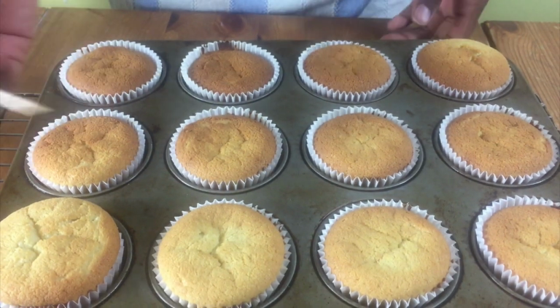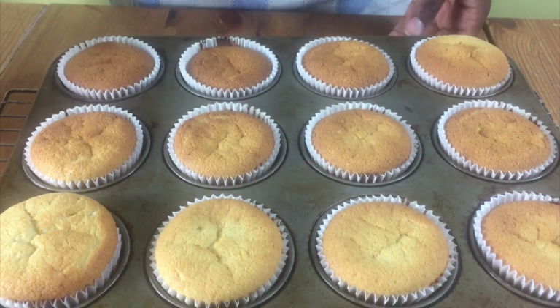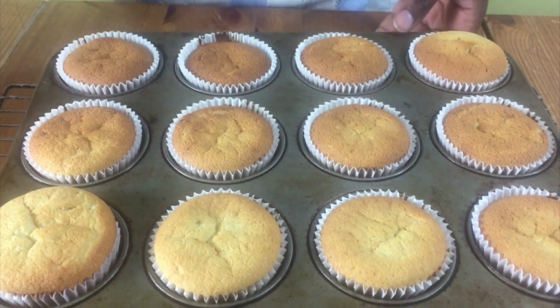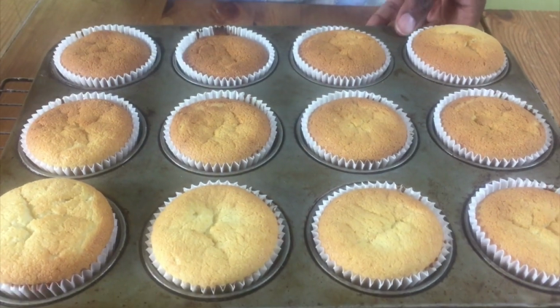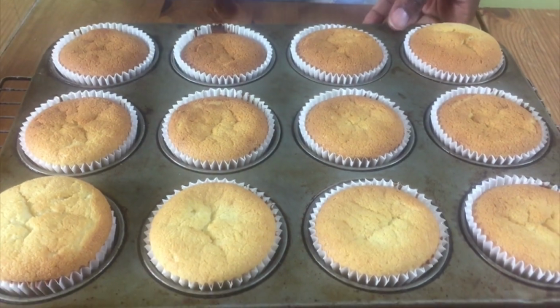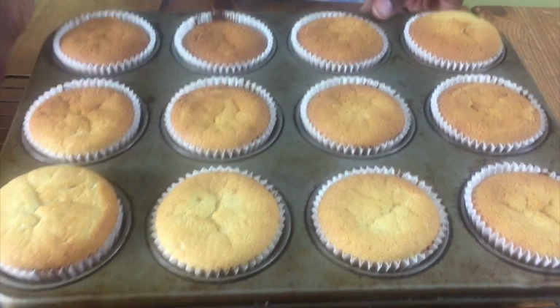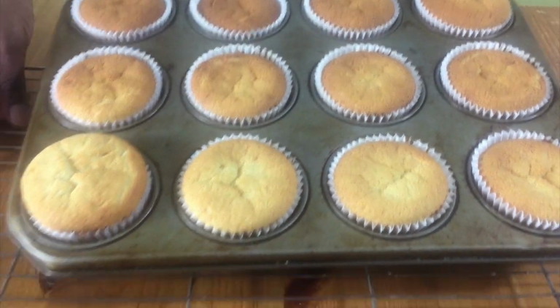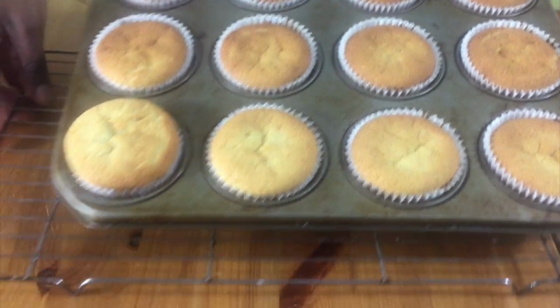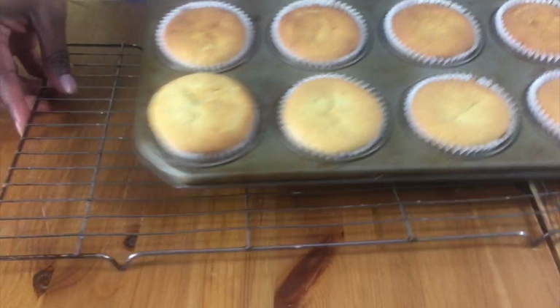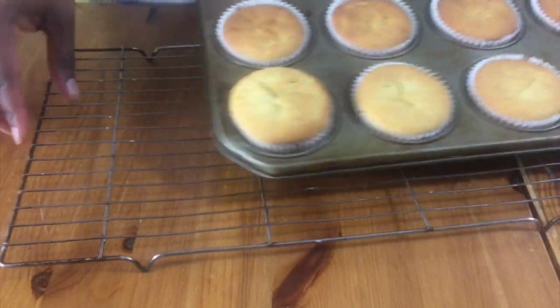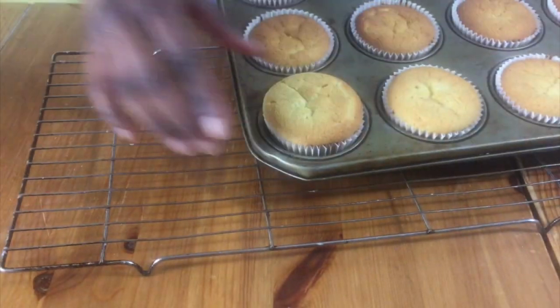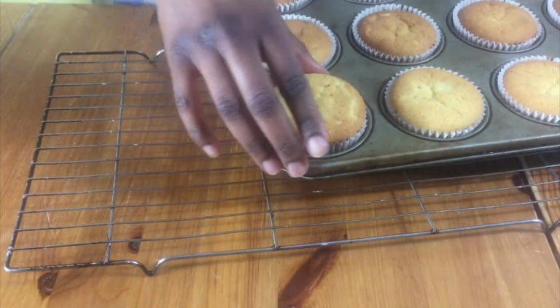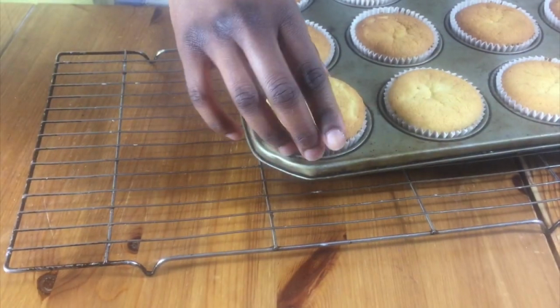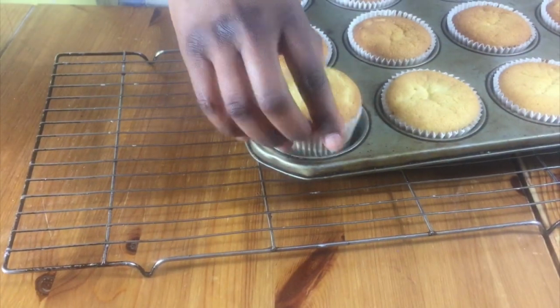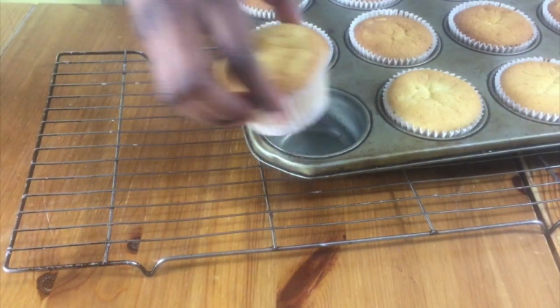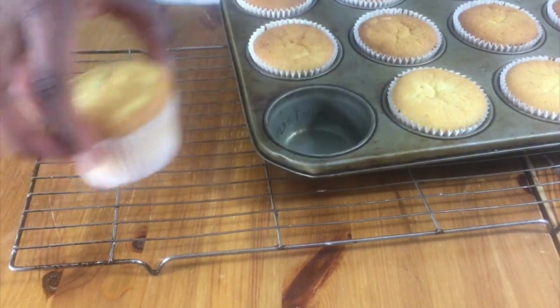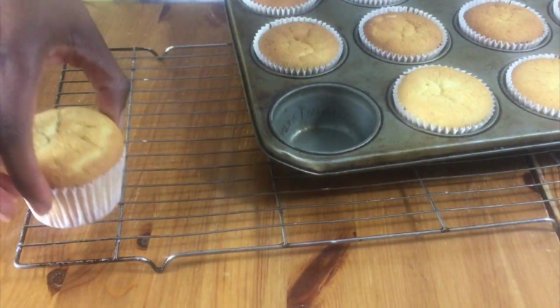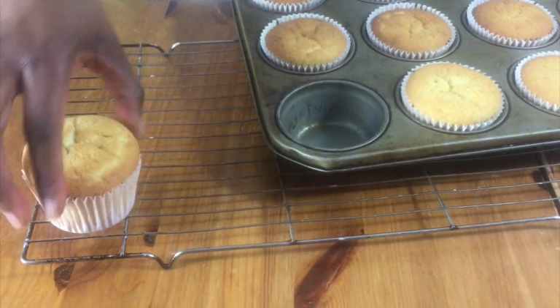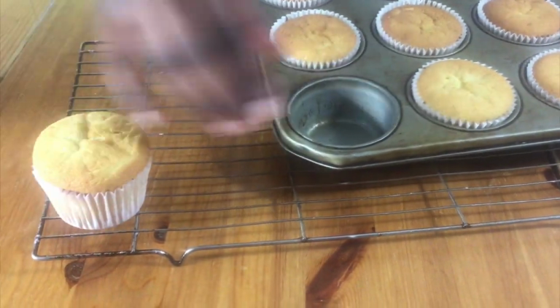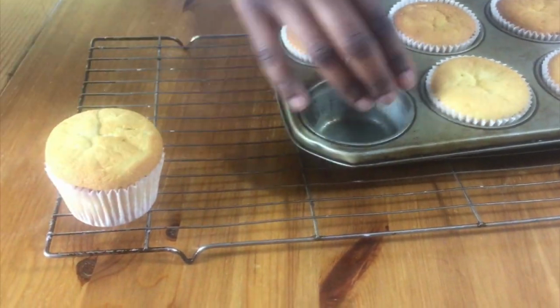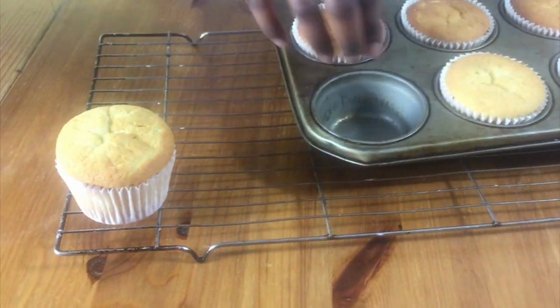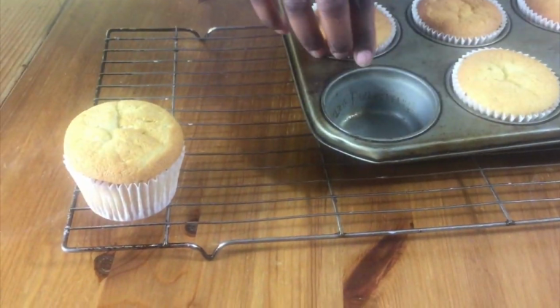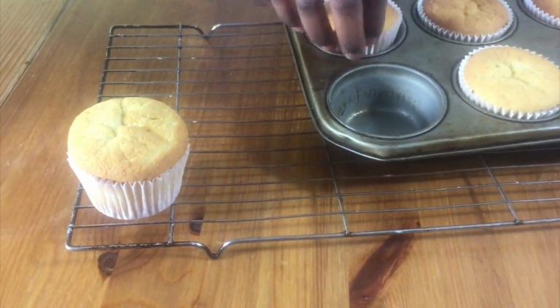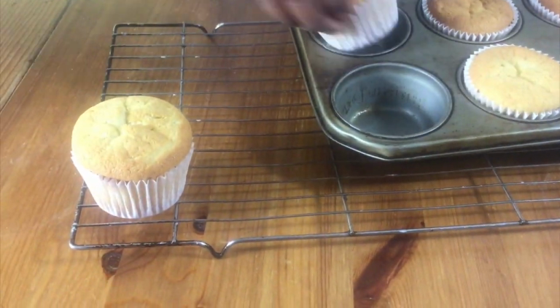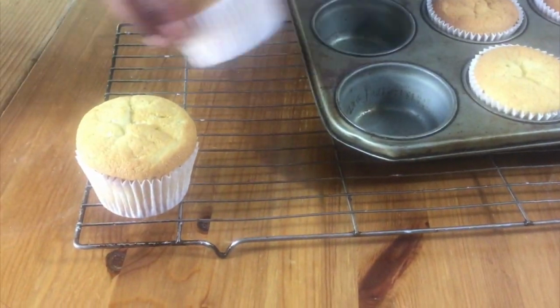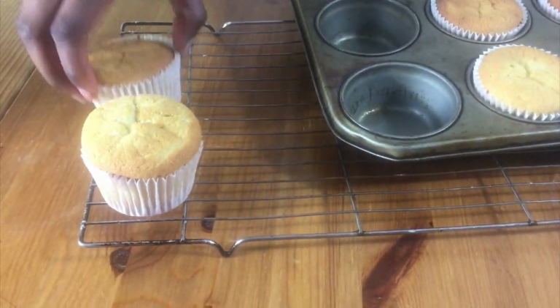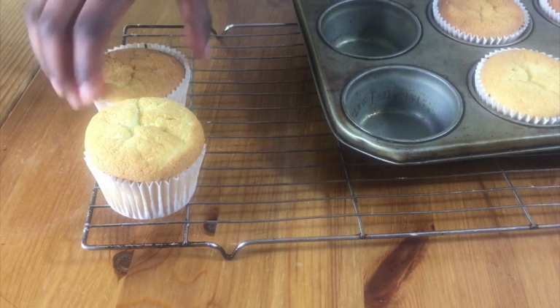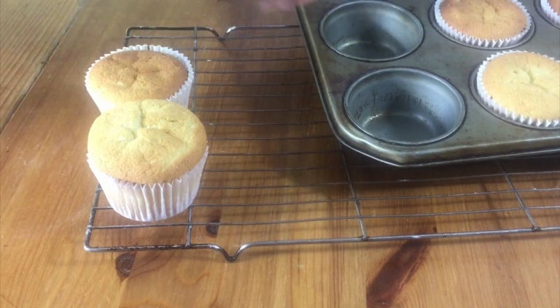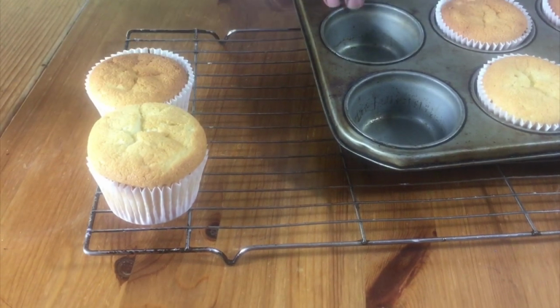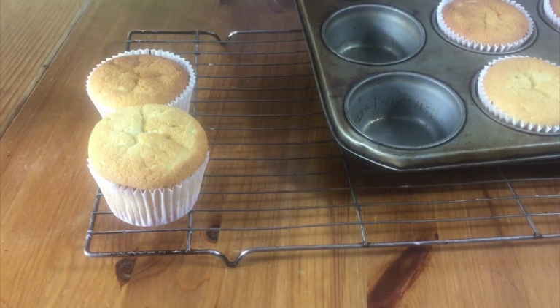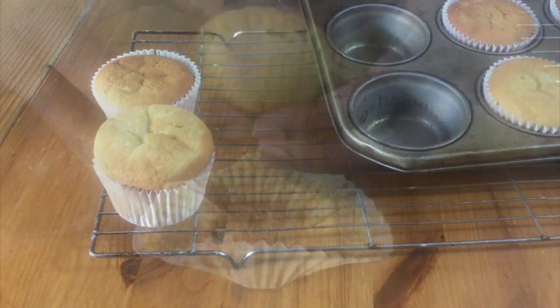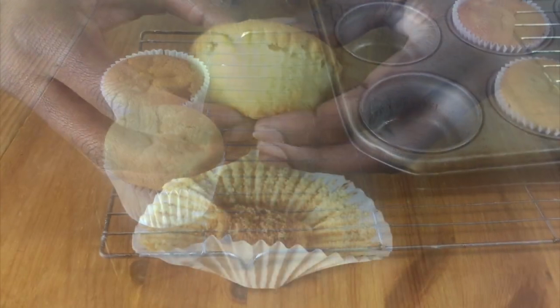Leave them in the tray for a few minutes and then remove them and put them on a cooling rack to cool completely.